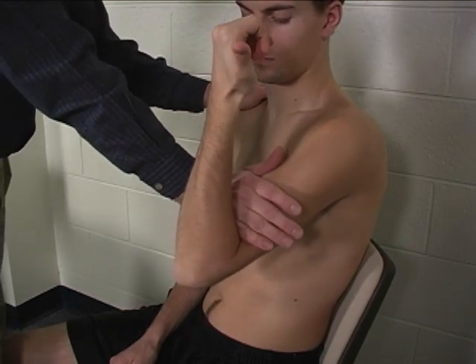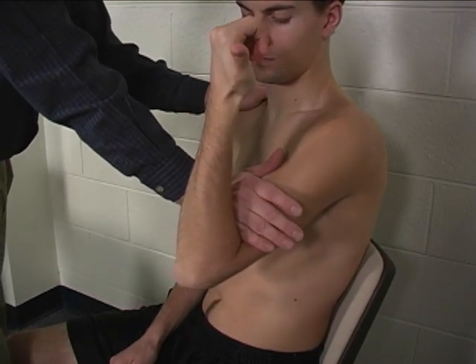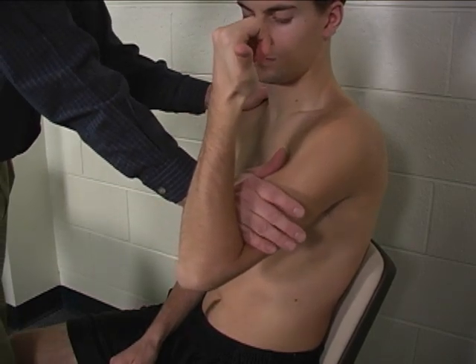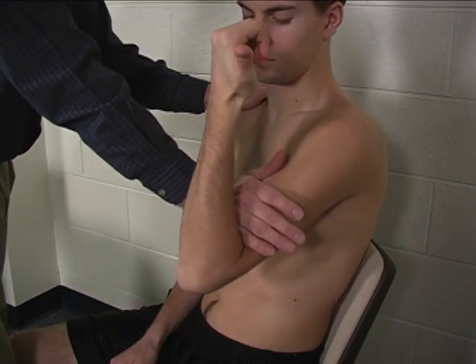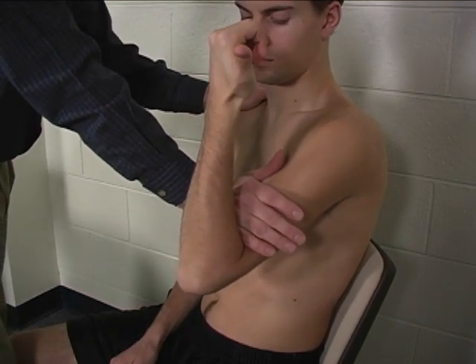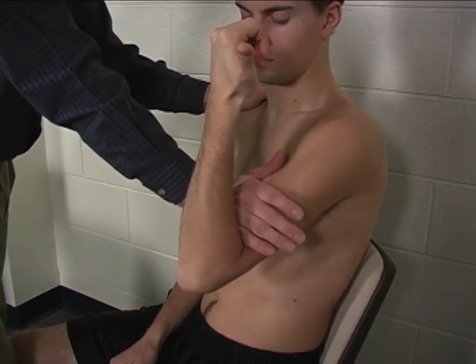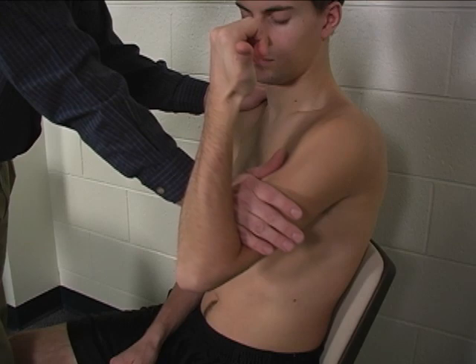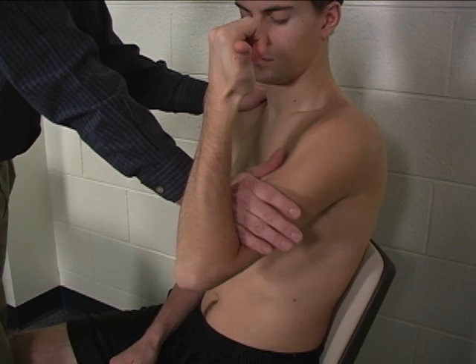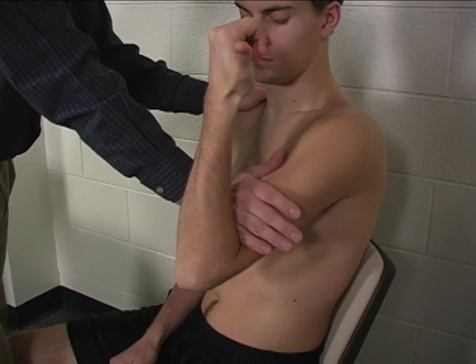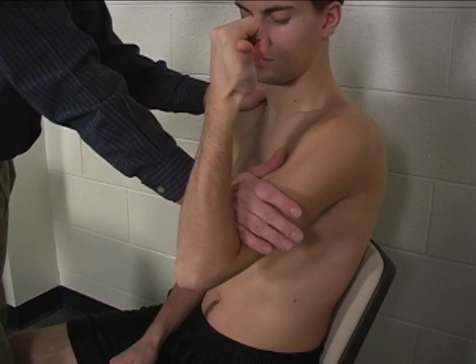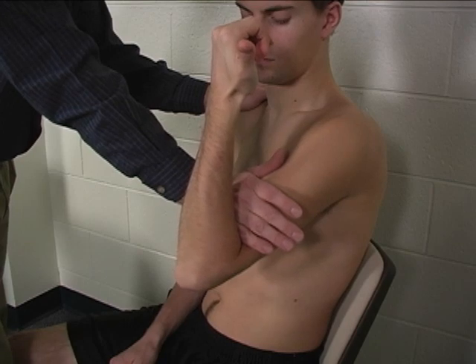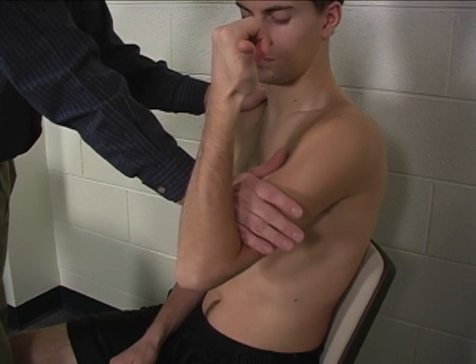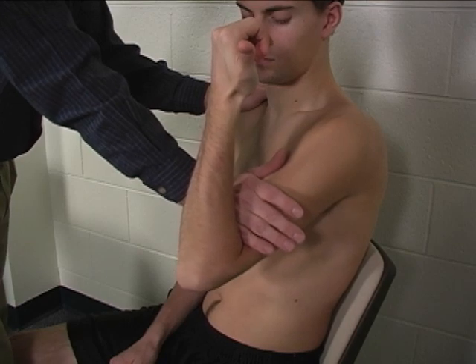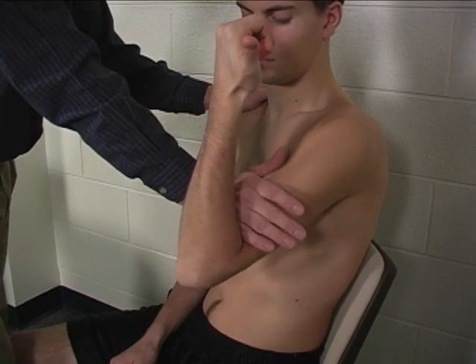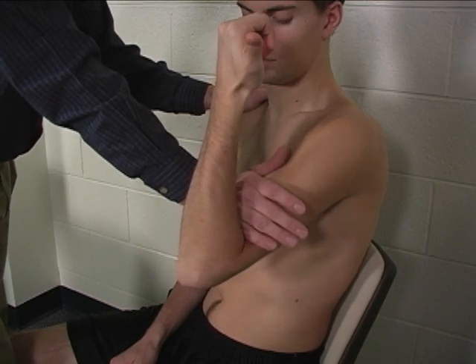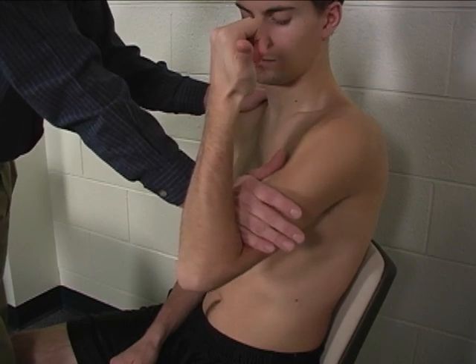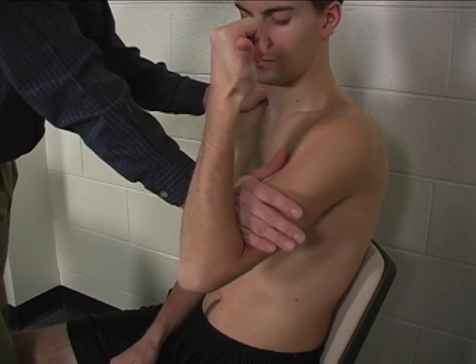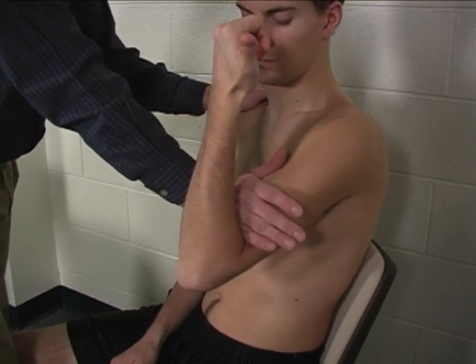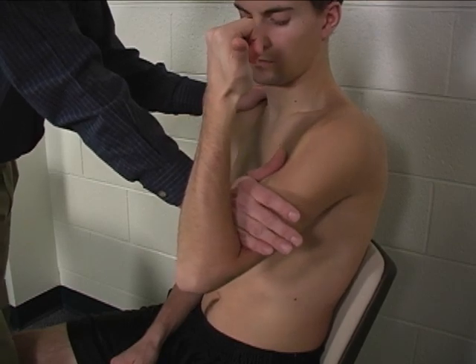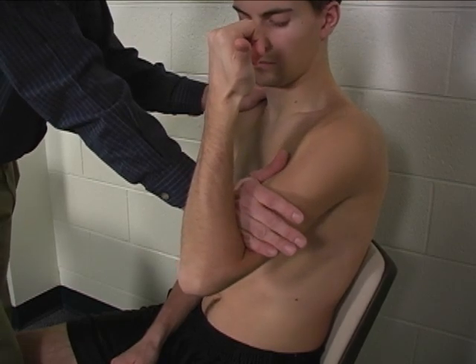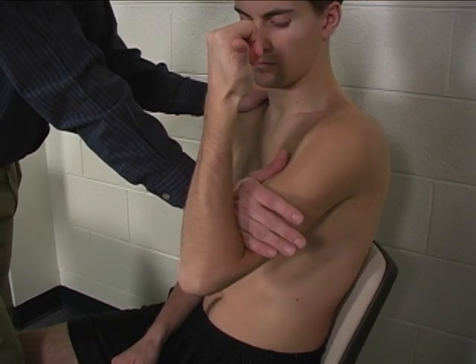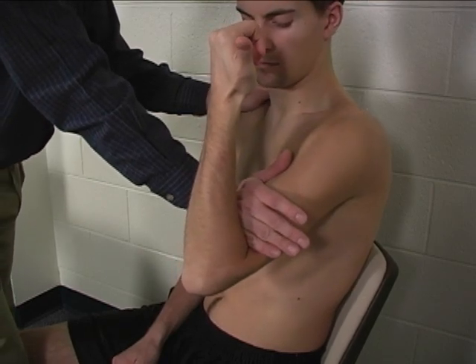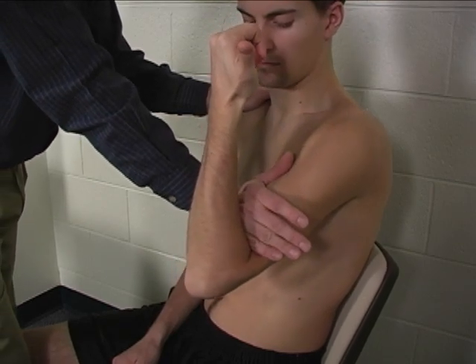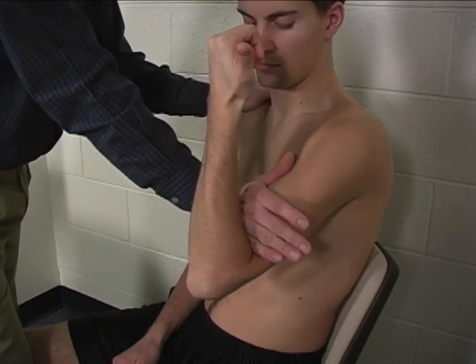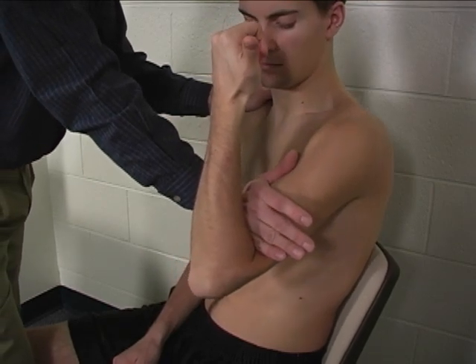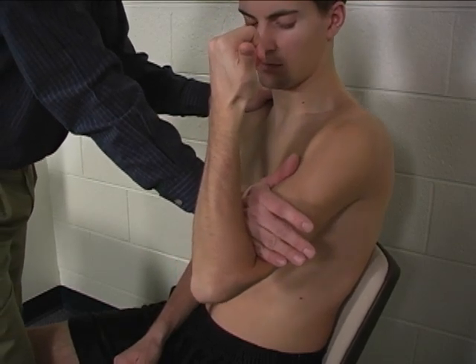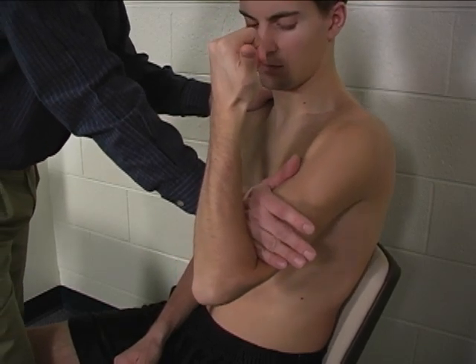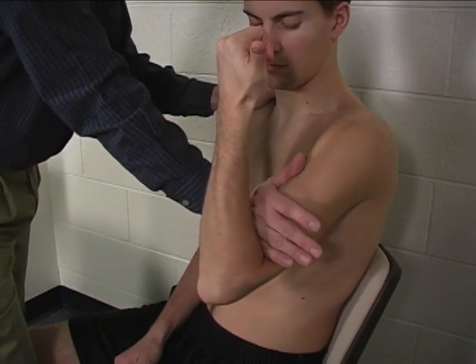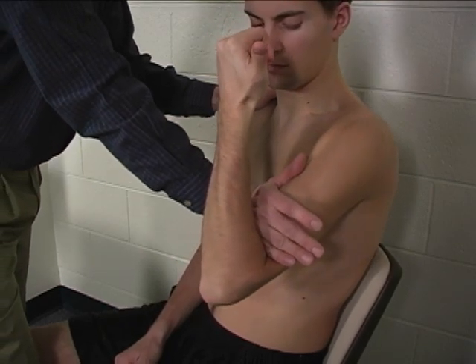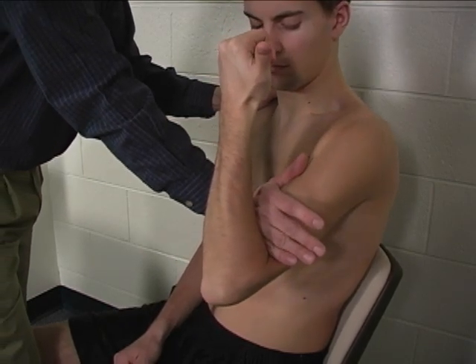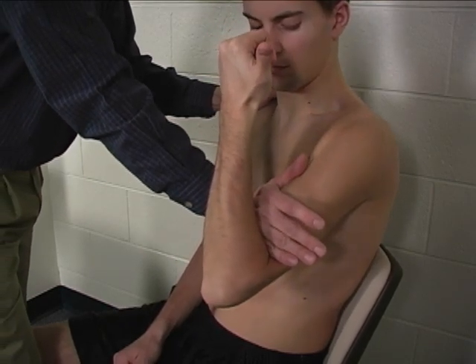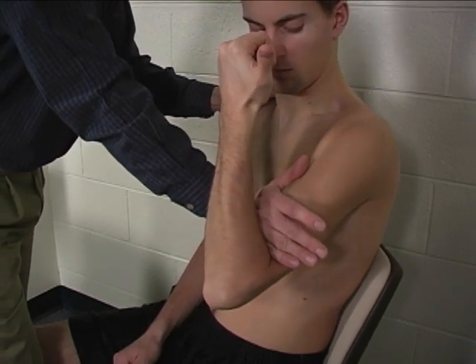And just like this — hold that position, don't let me move you. Hold.